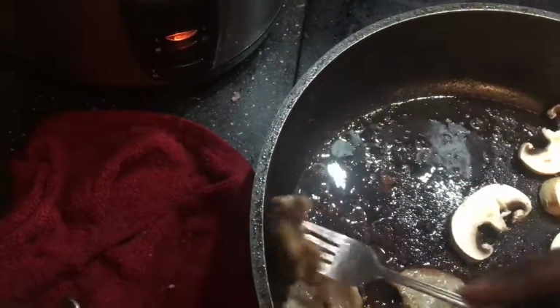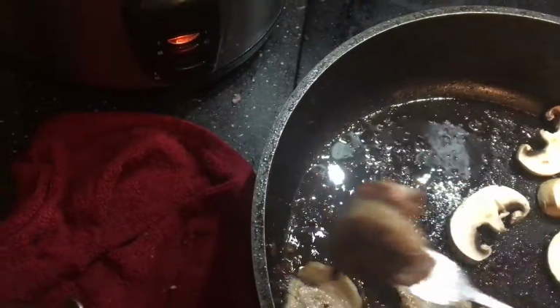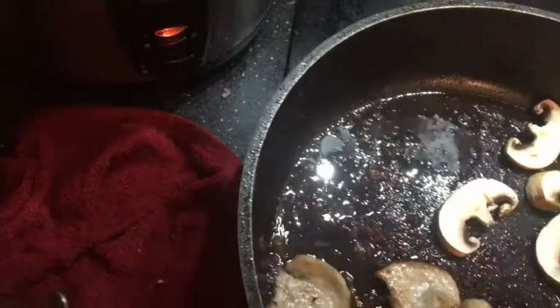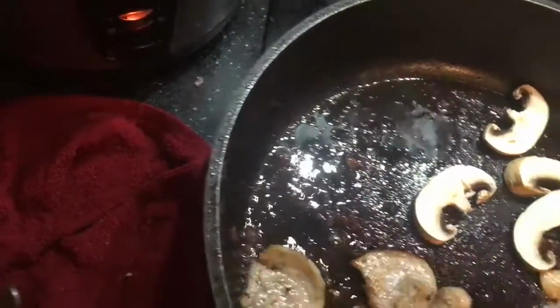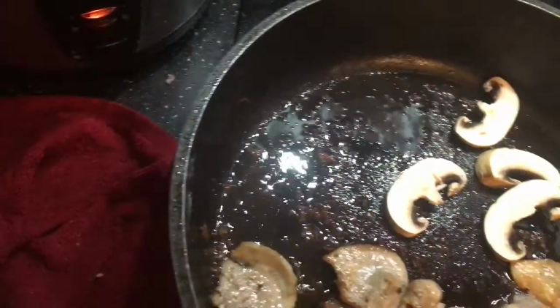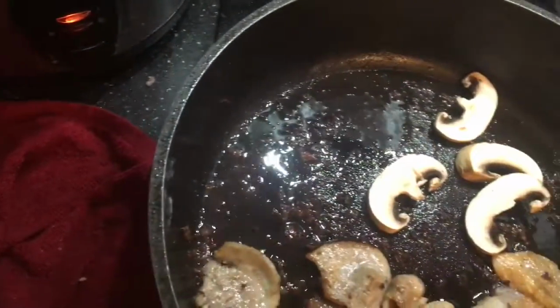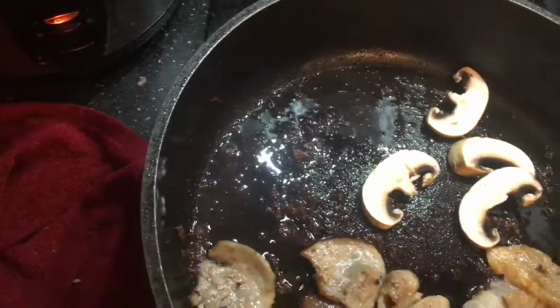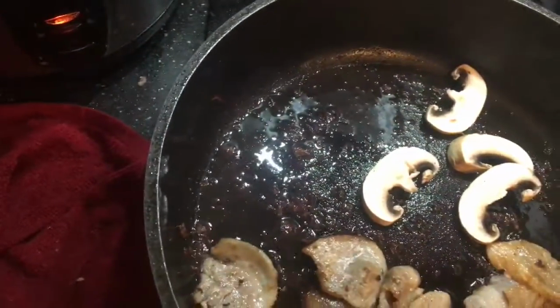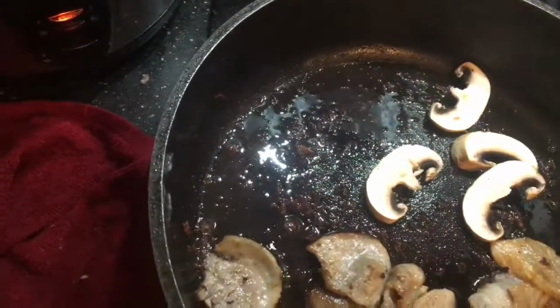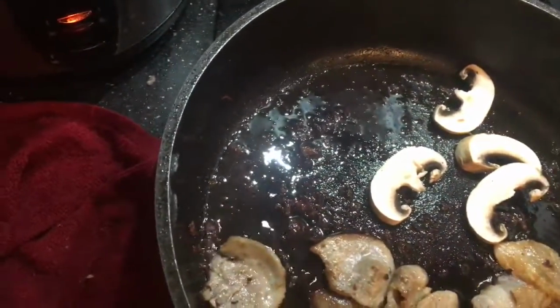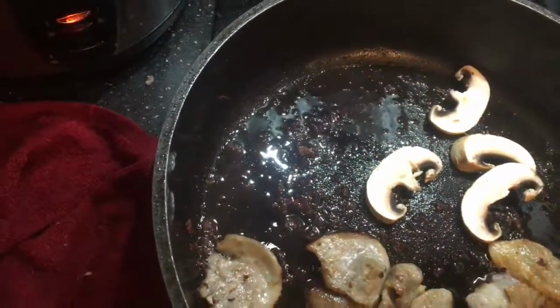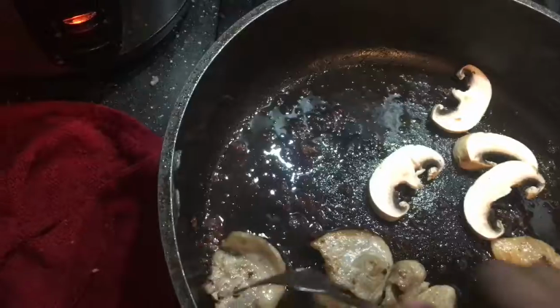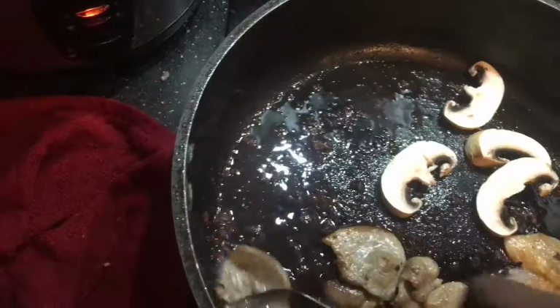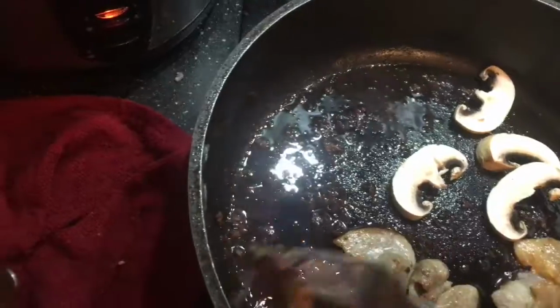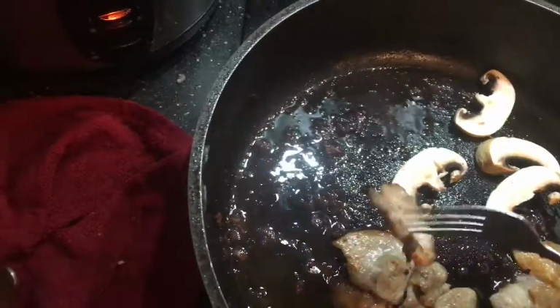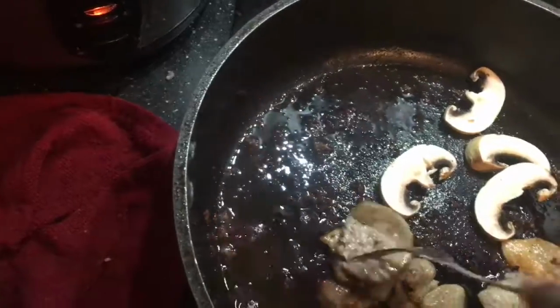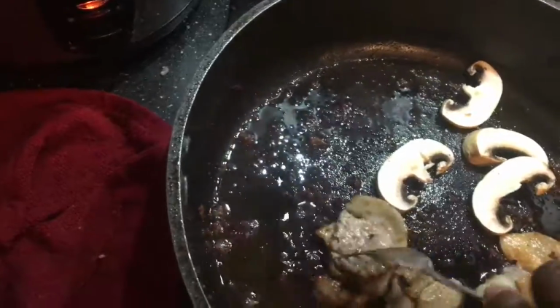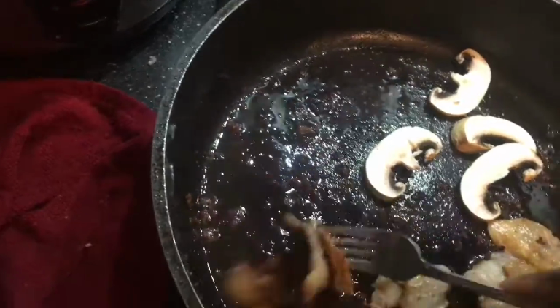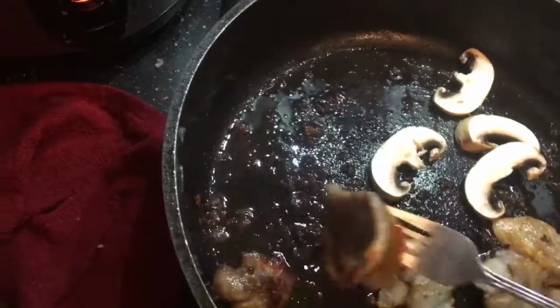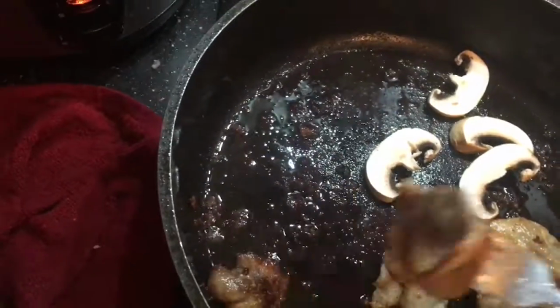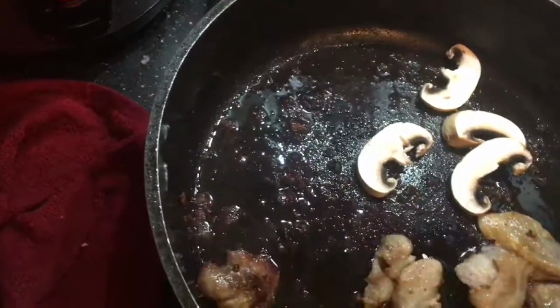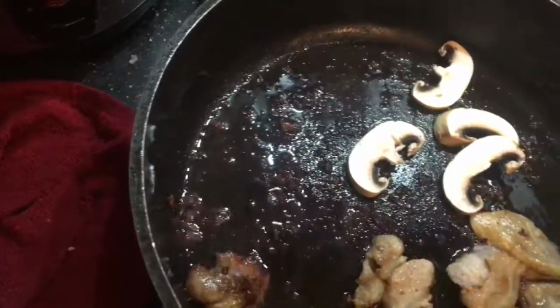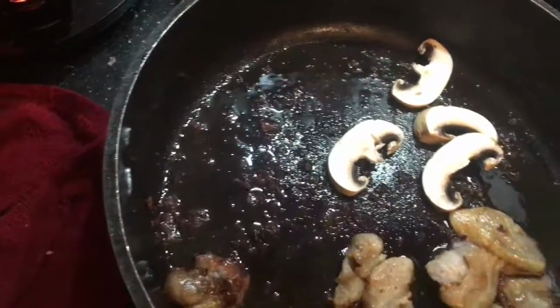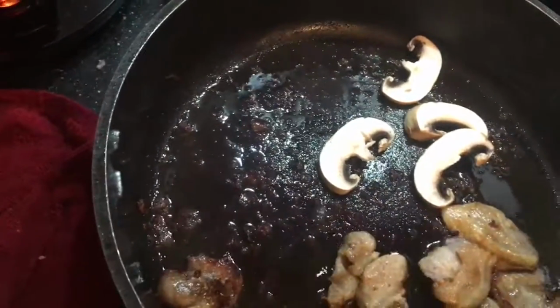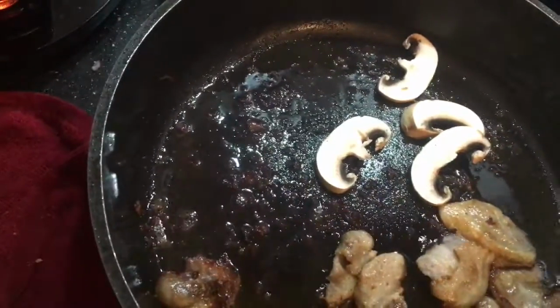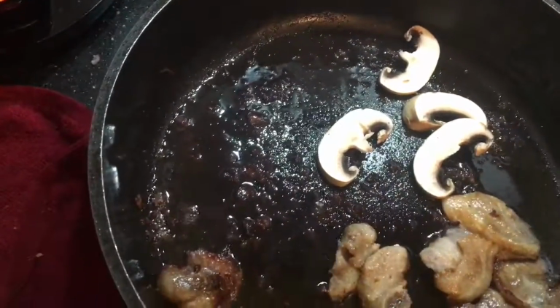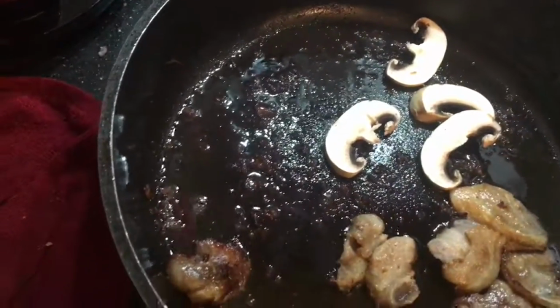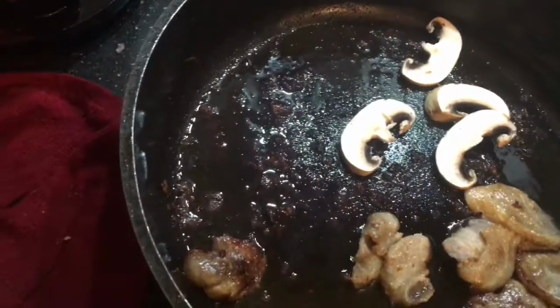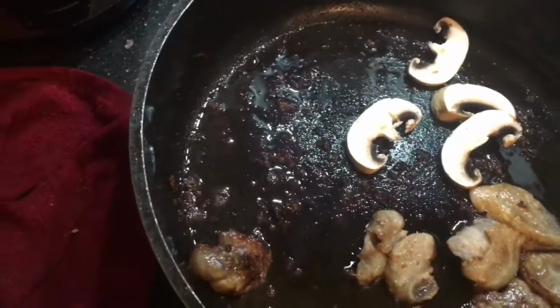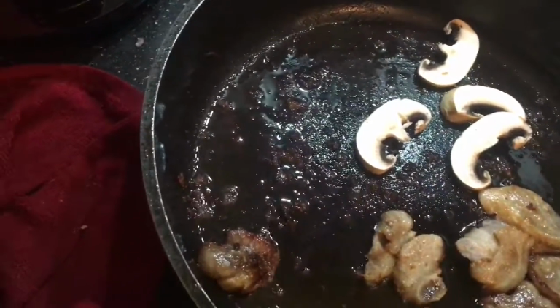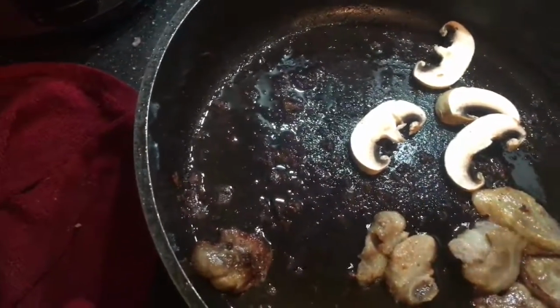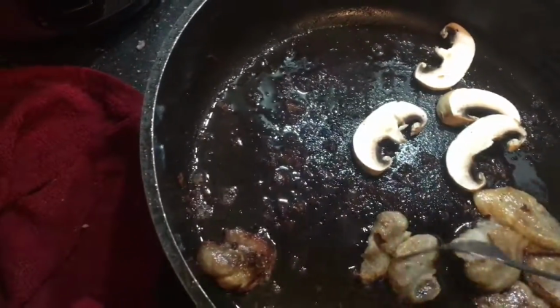So some are a little bit crispy, and some are in between. But it's okay.